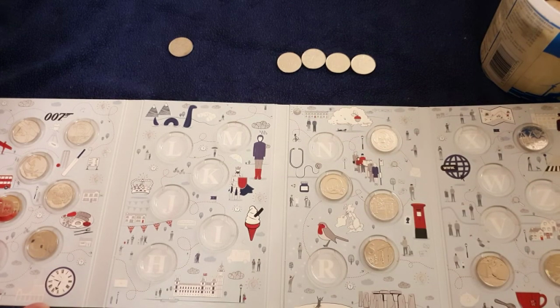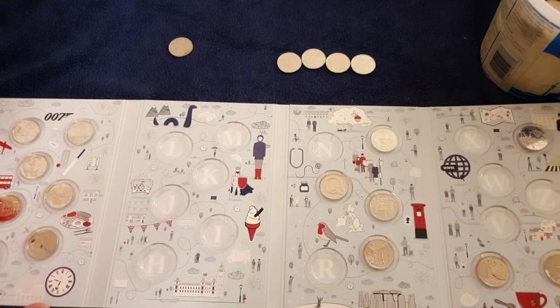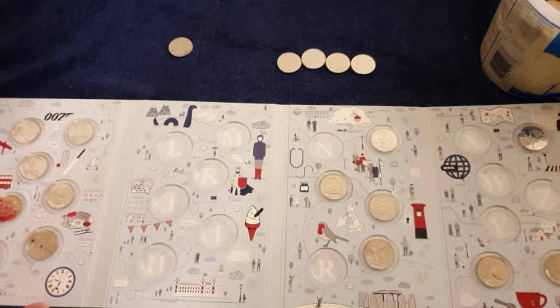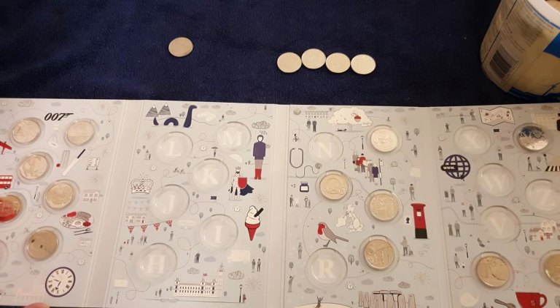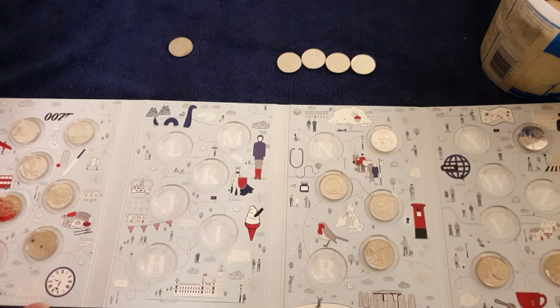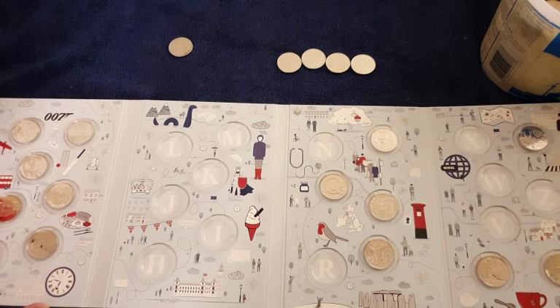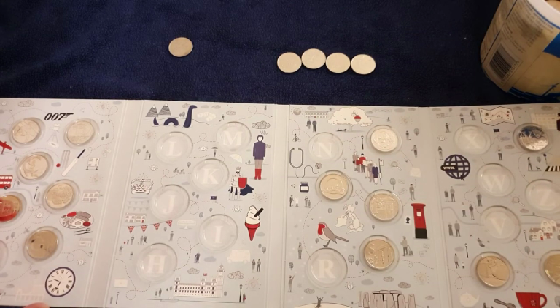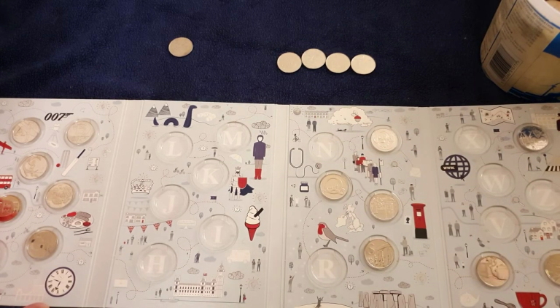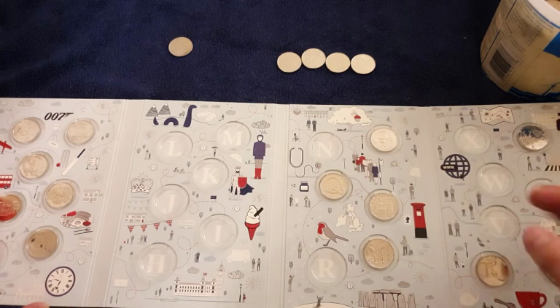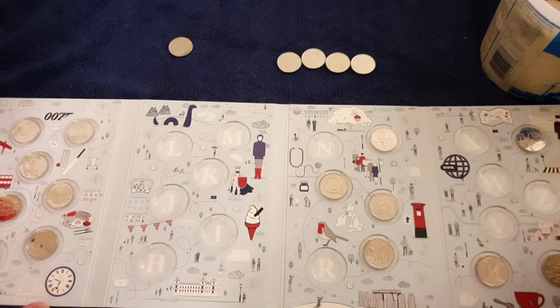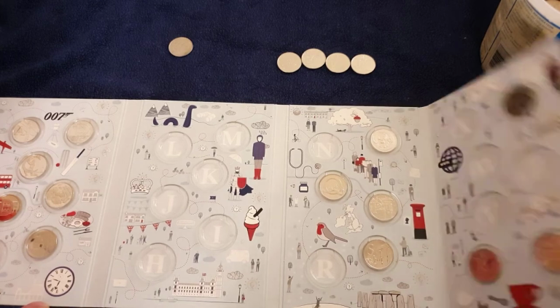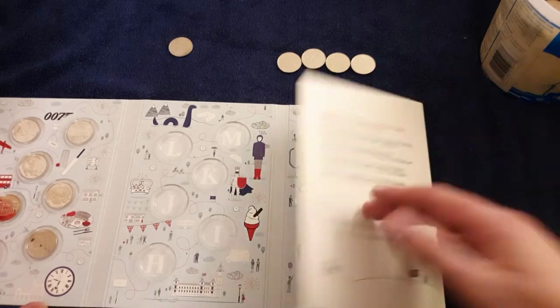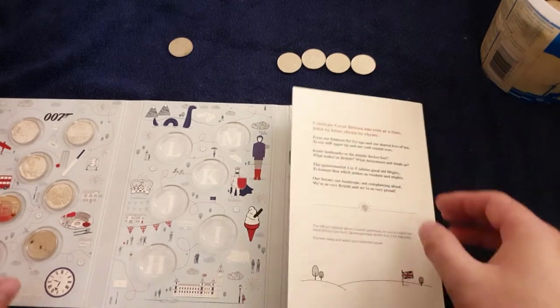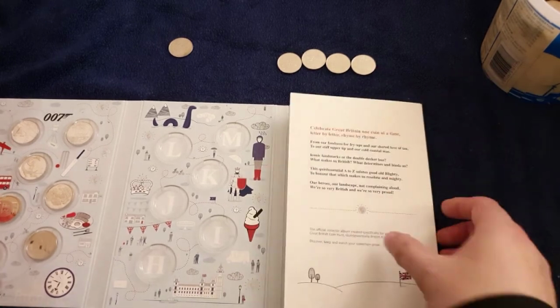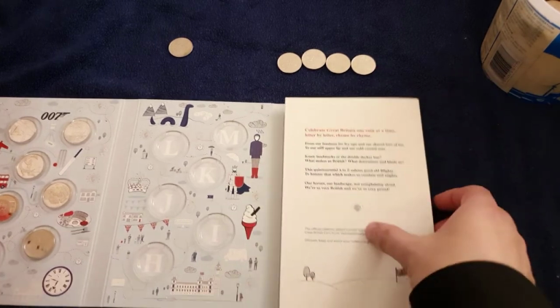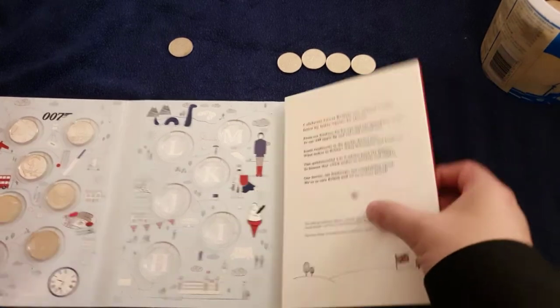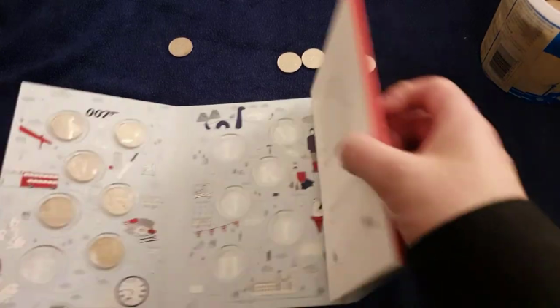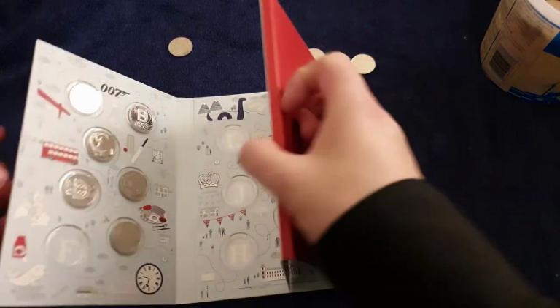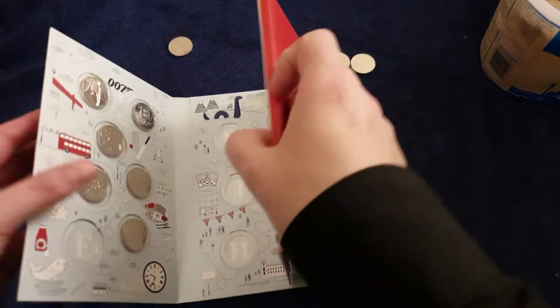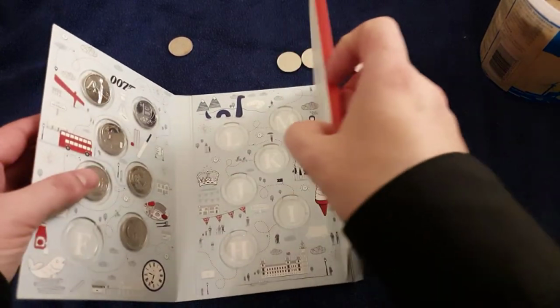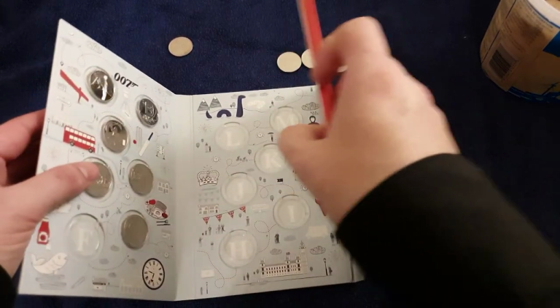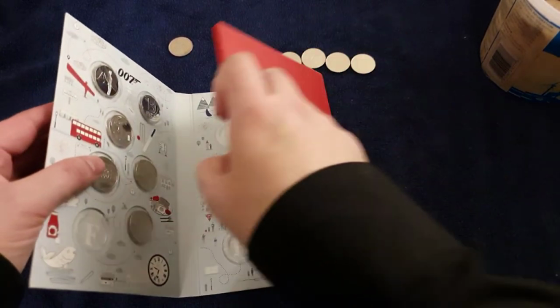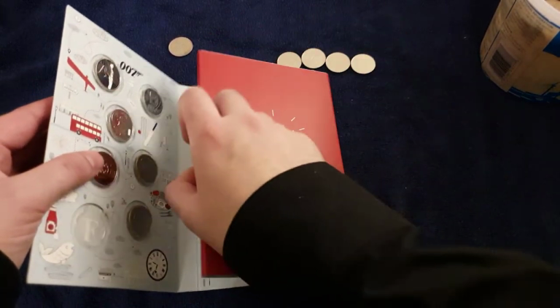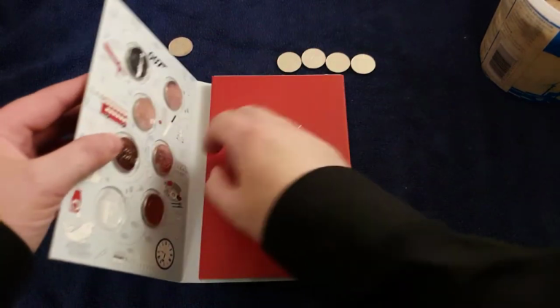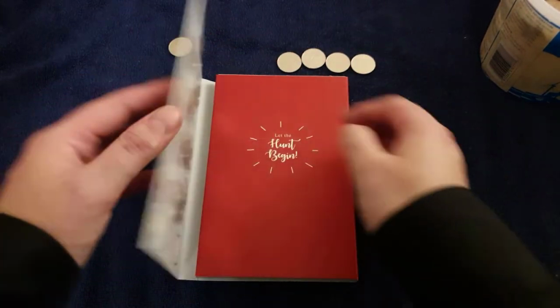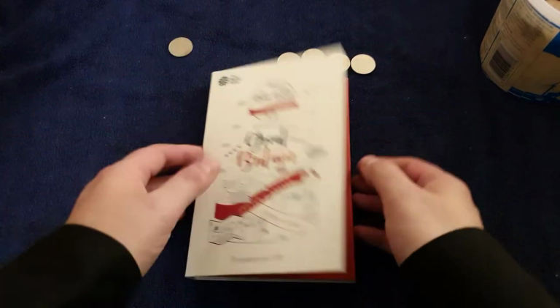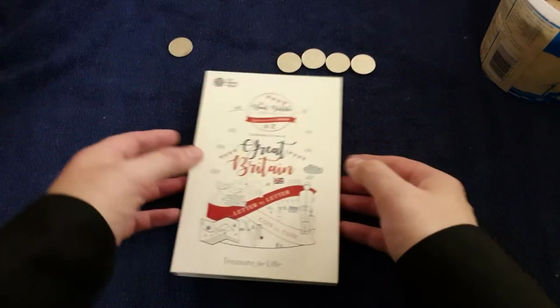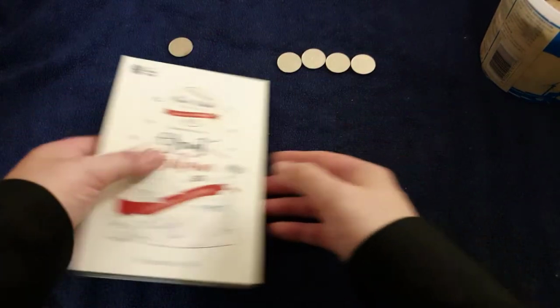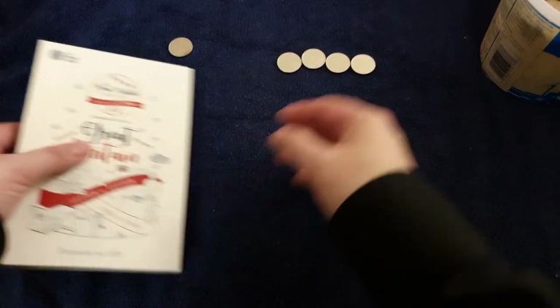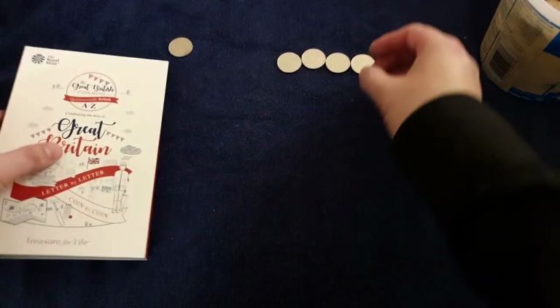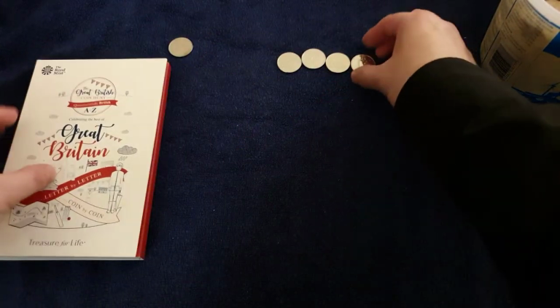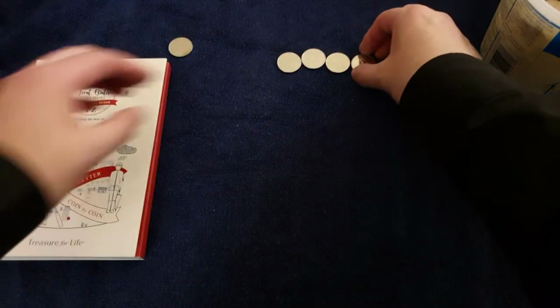I honestly thought I had a space for them. No worries — it's probably just late at night and I'm going a bit gaga.